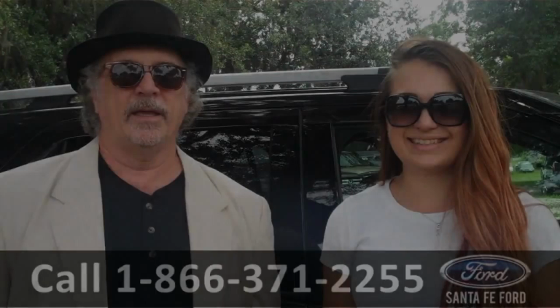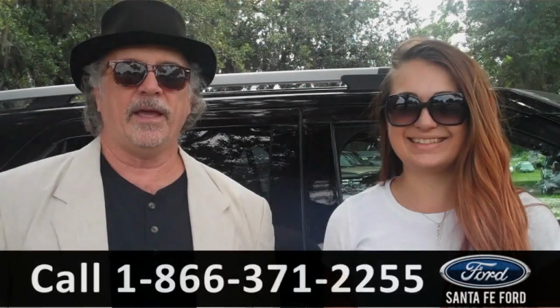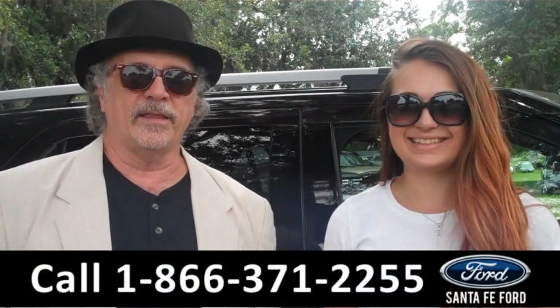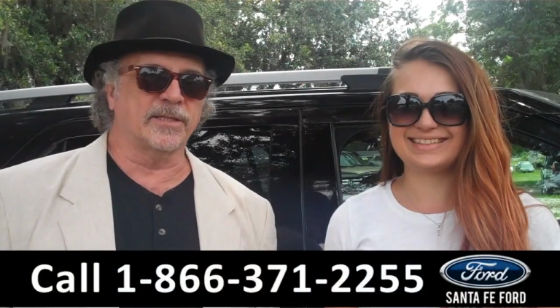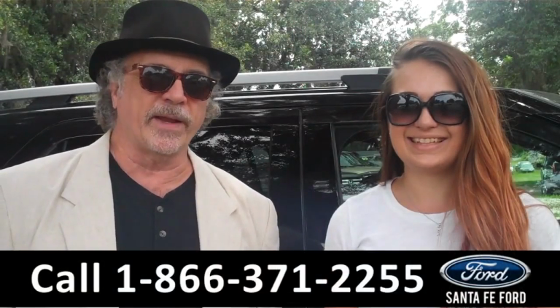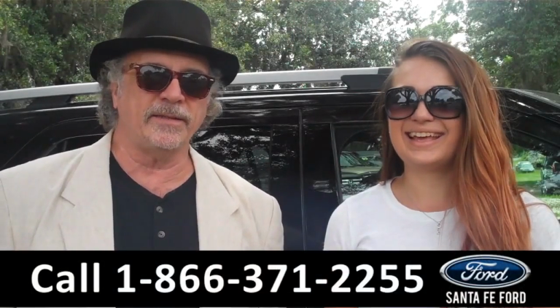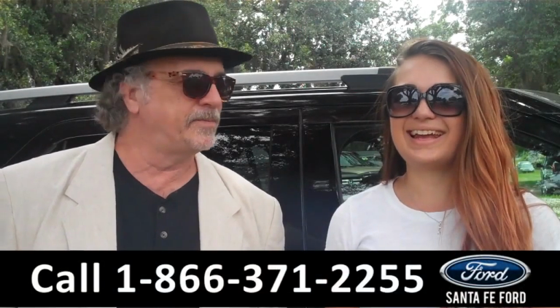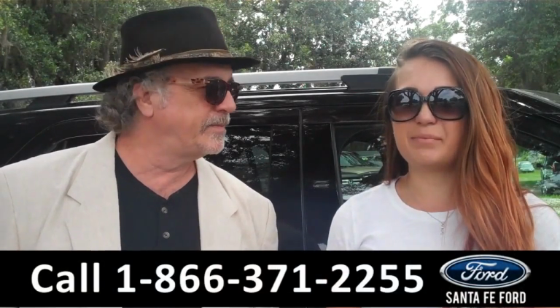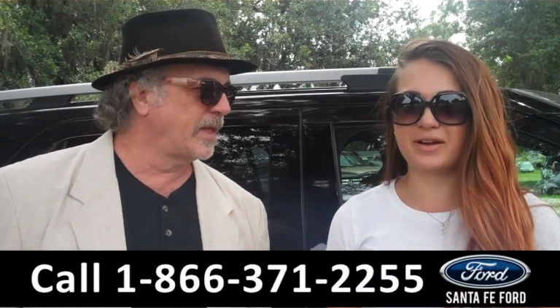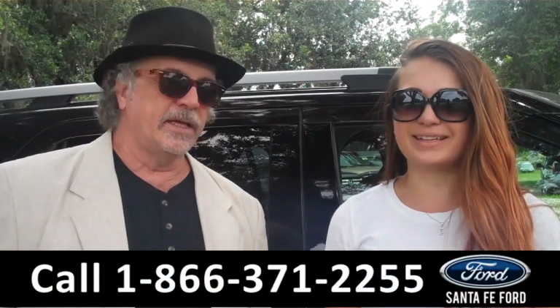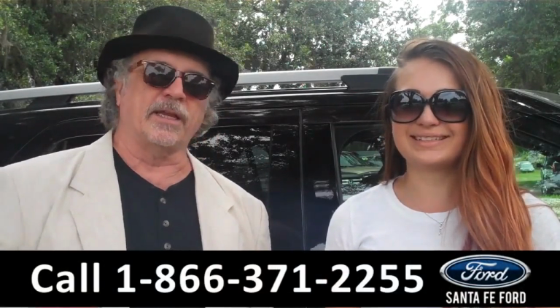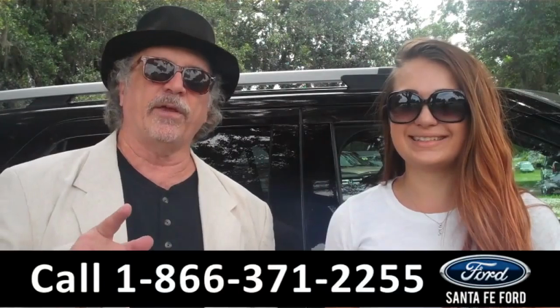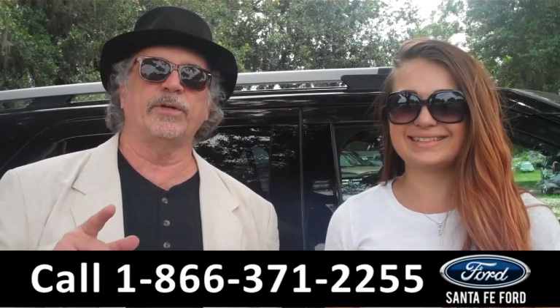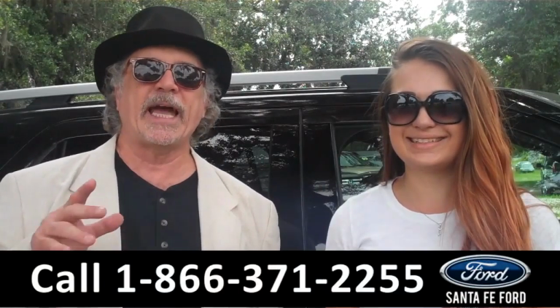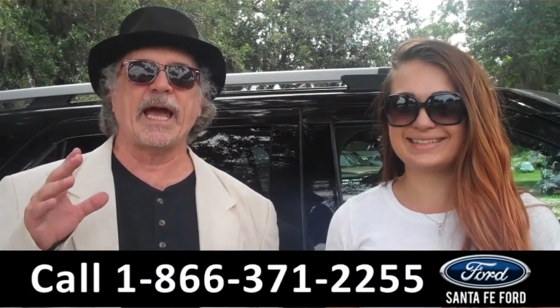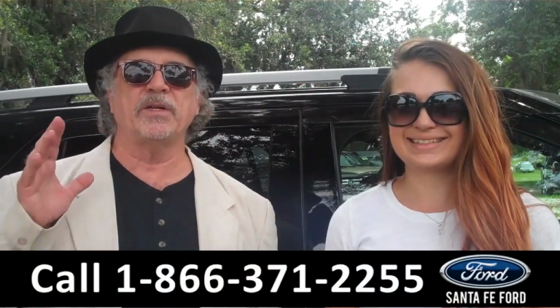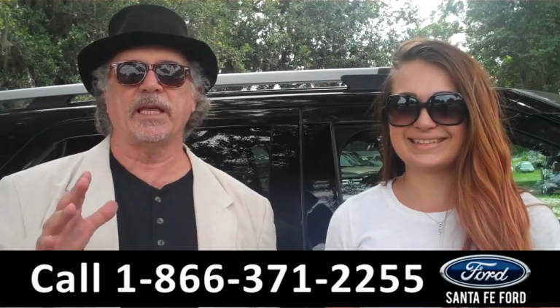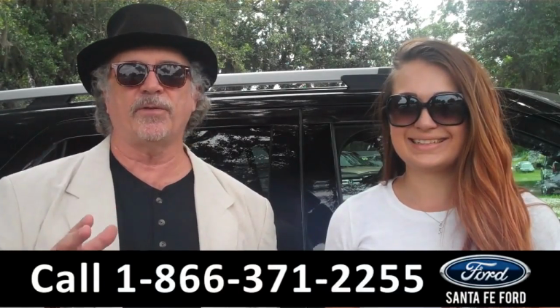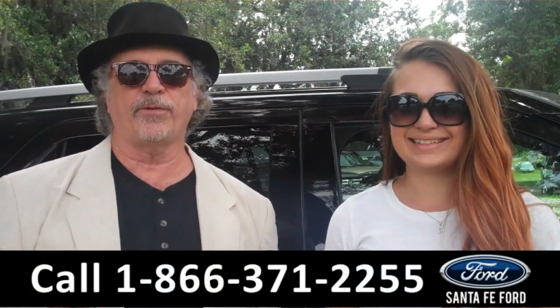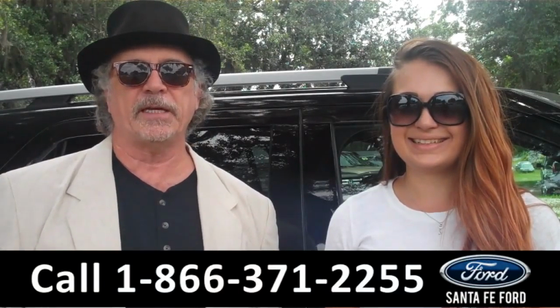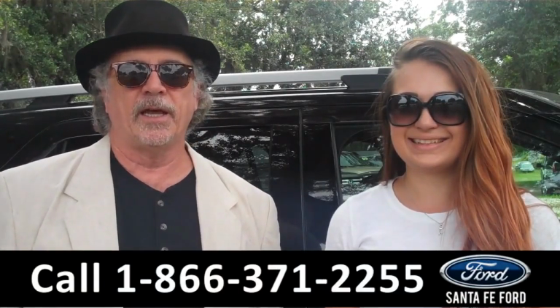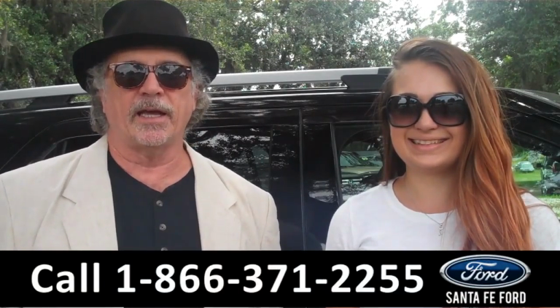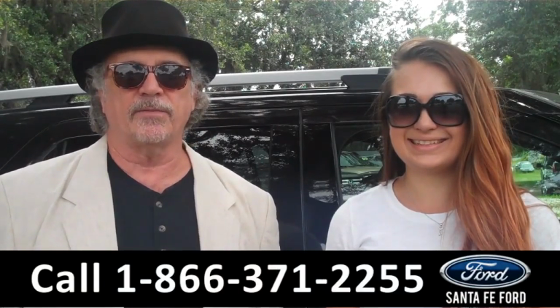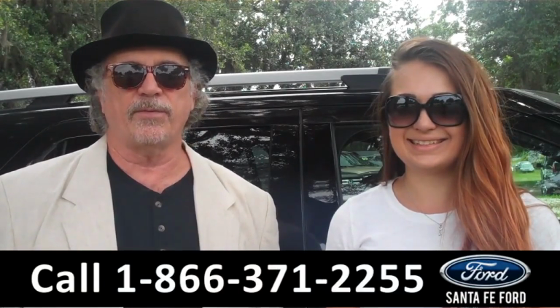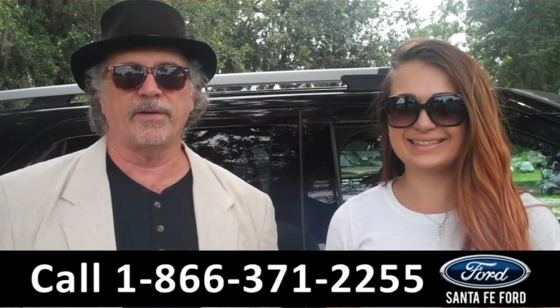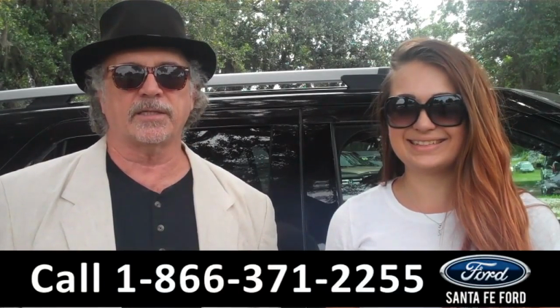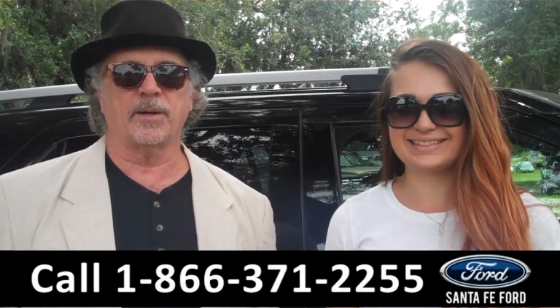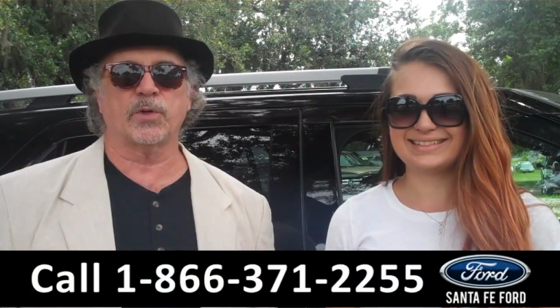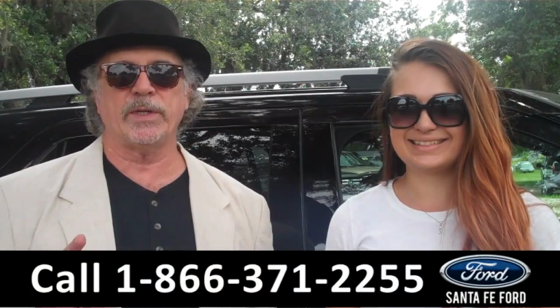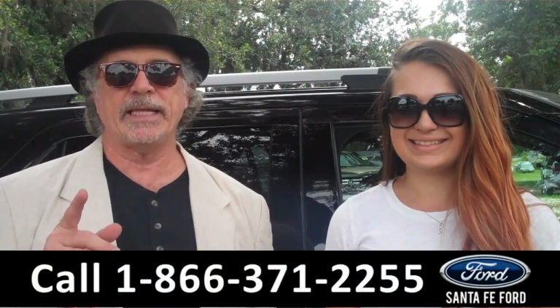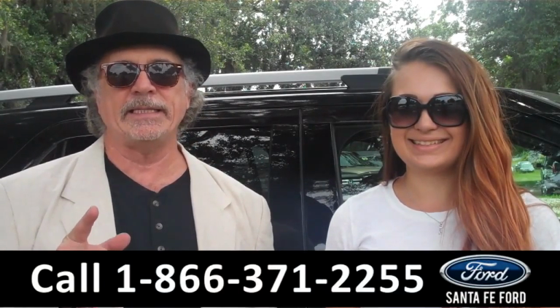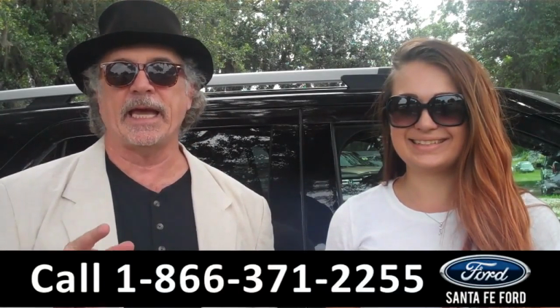Hey, this is Randy, and I'm Carly, from SantaFeFord.com near Gainesville, Florida, I-75 at exit number 399.